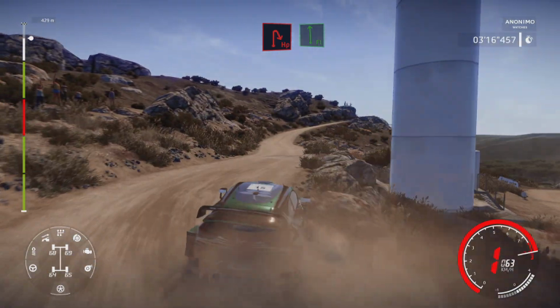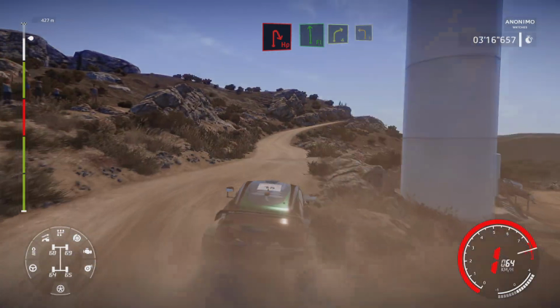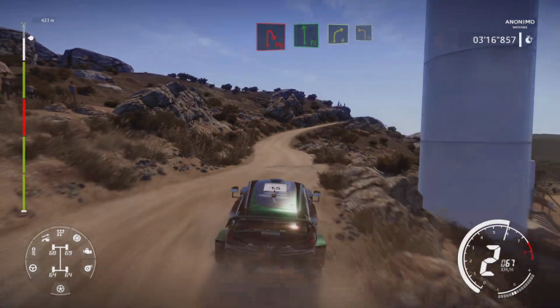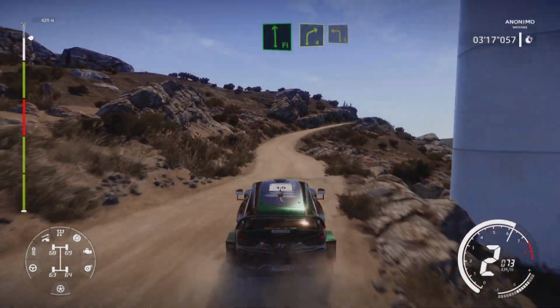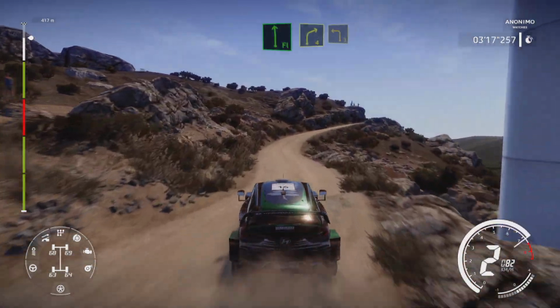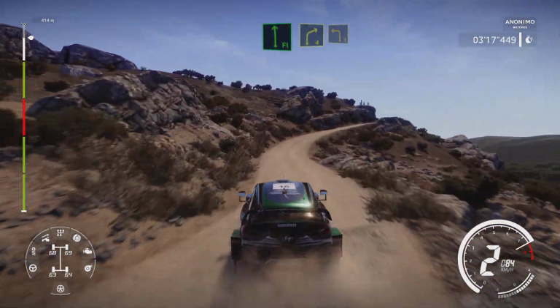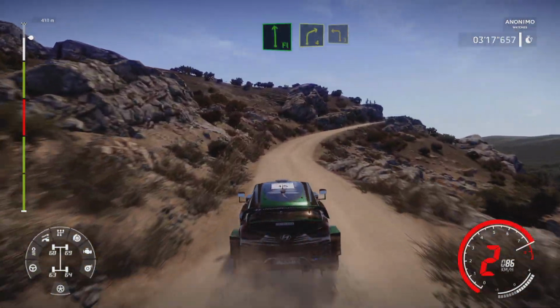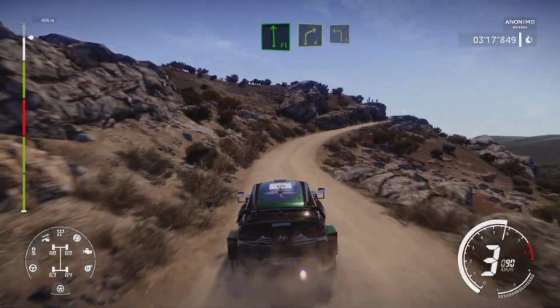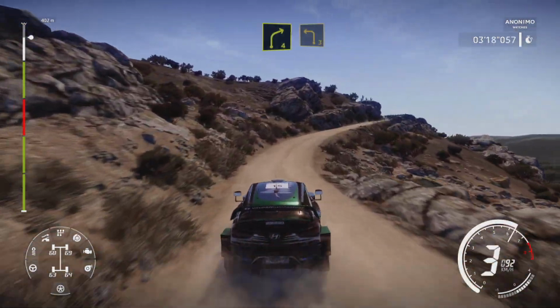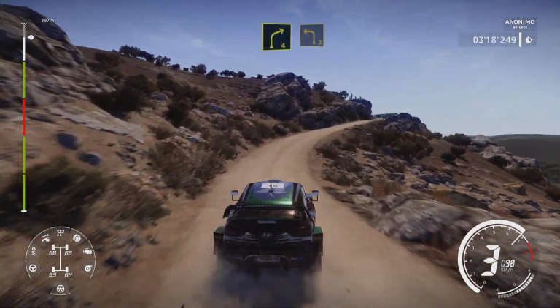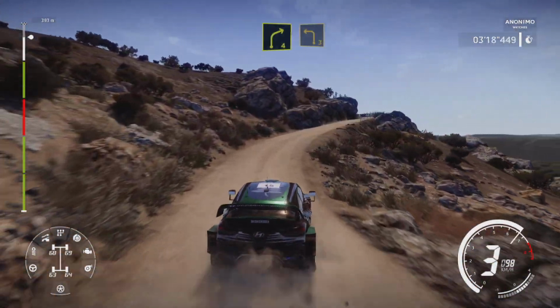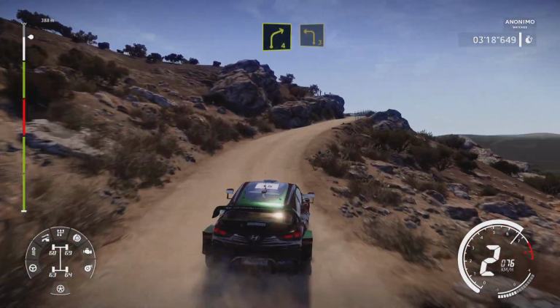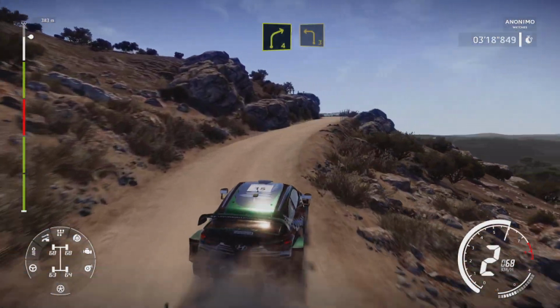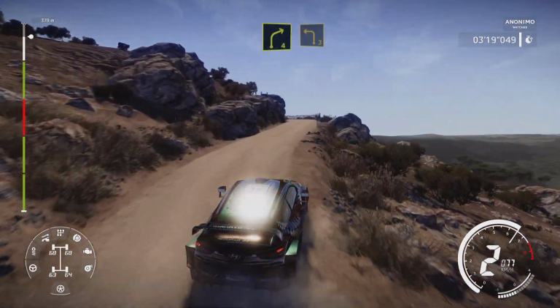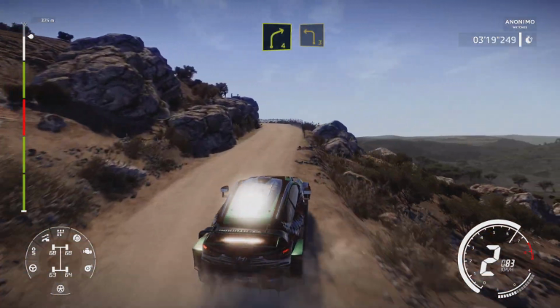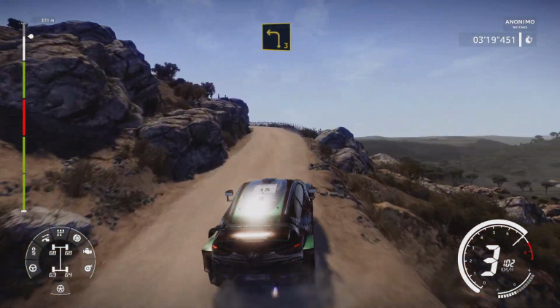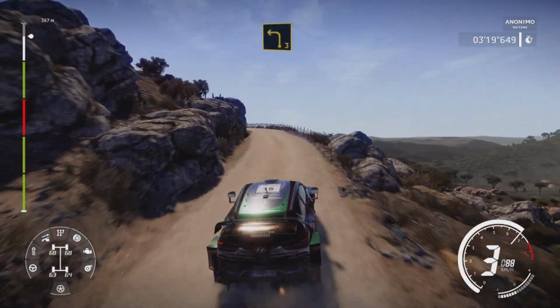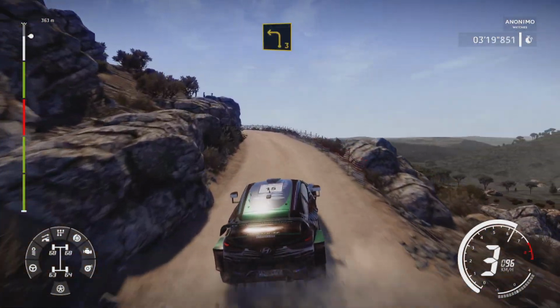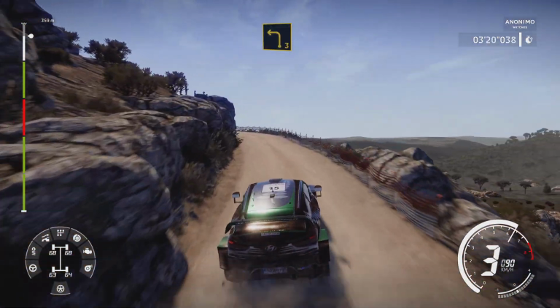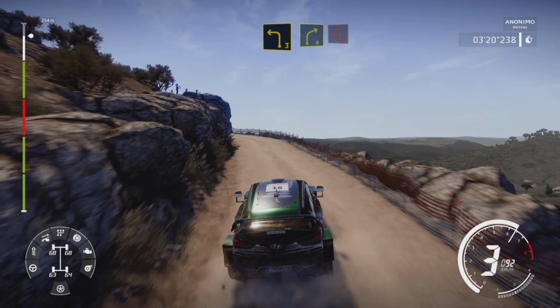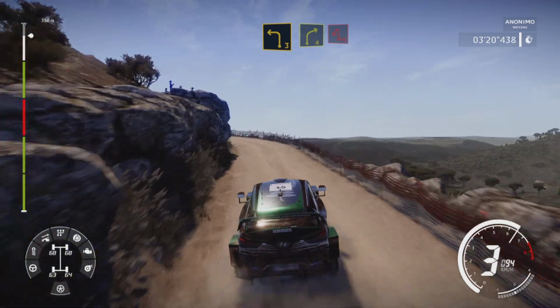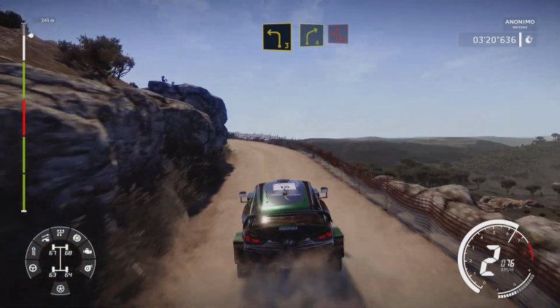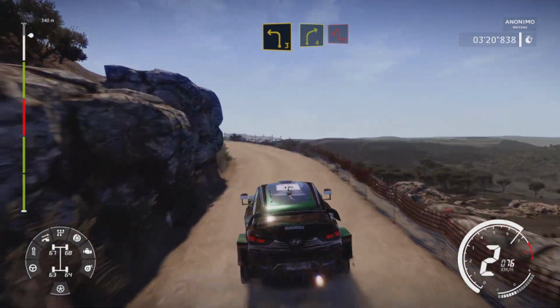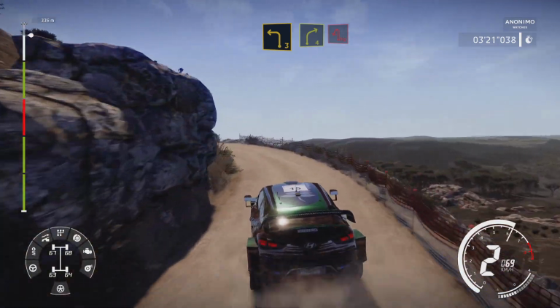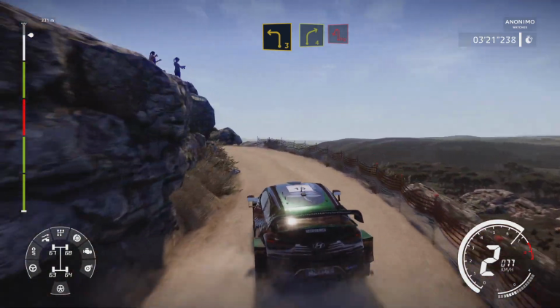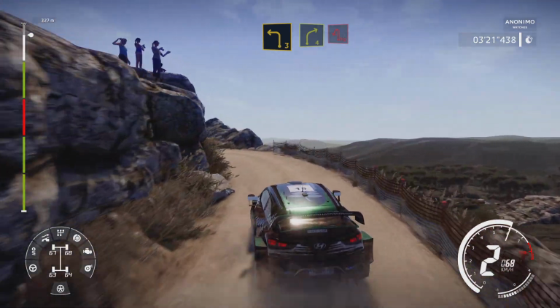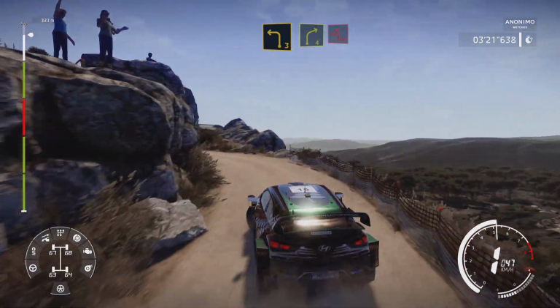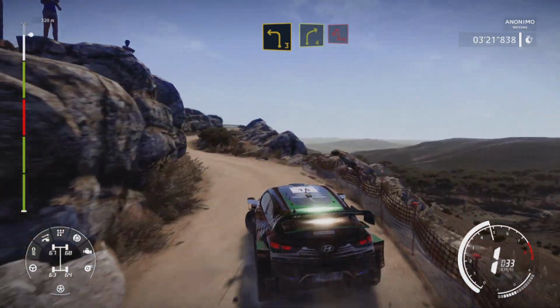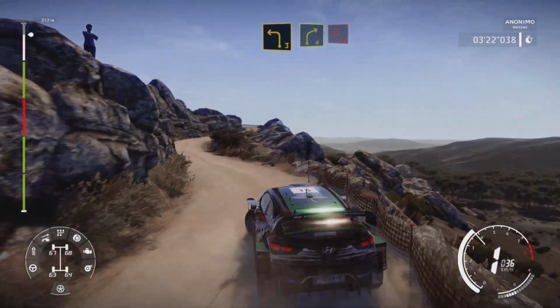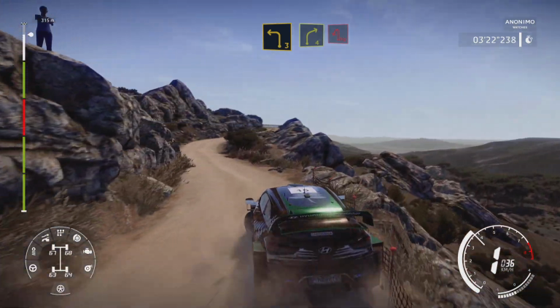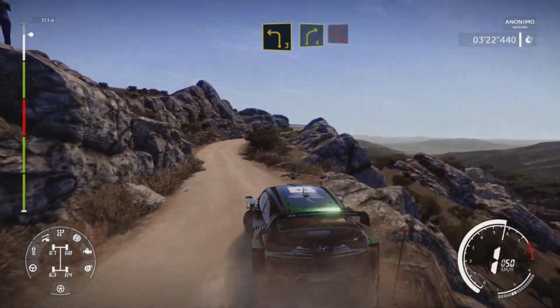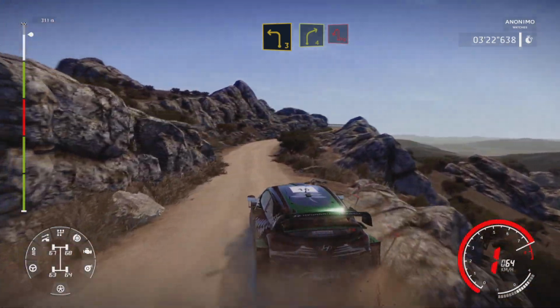Into right 4, and left 3. Into right 4 short, and hairpin left, small cut.